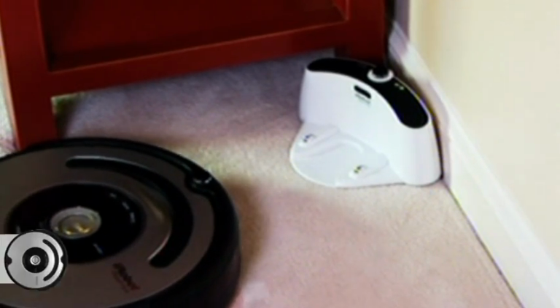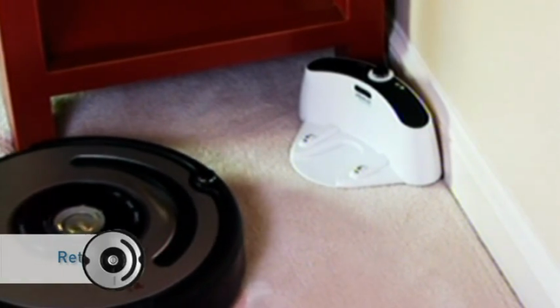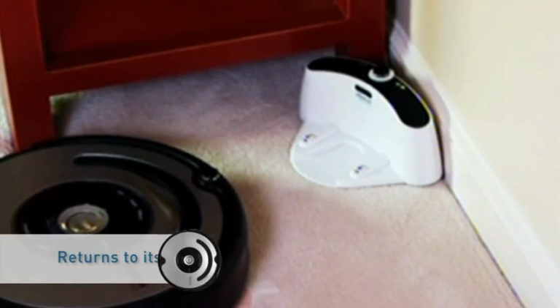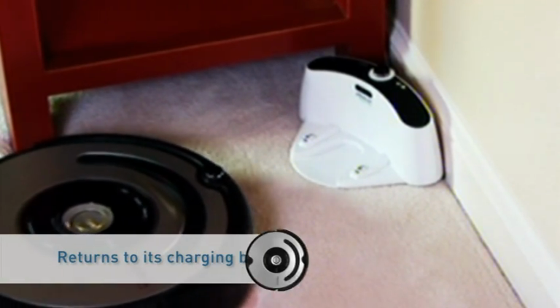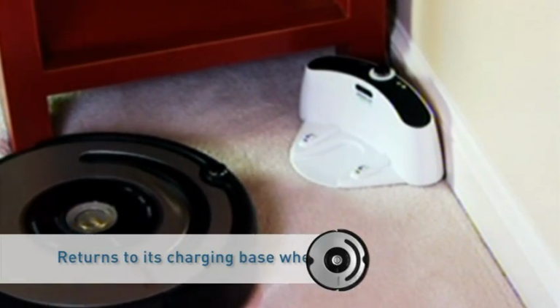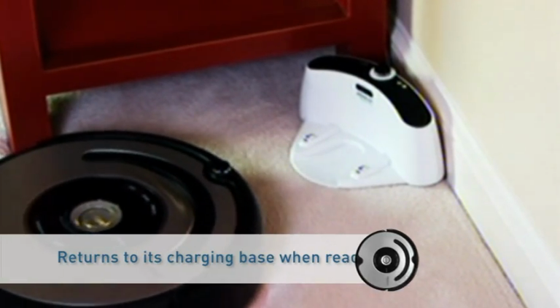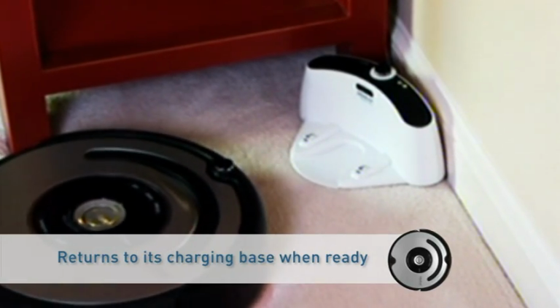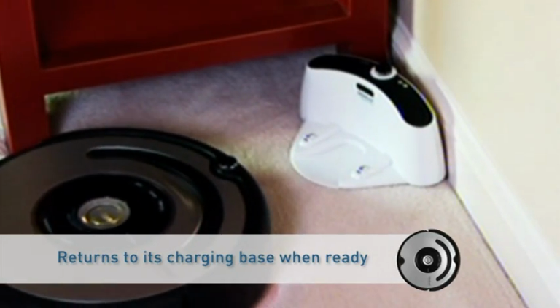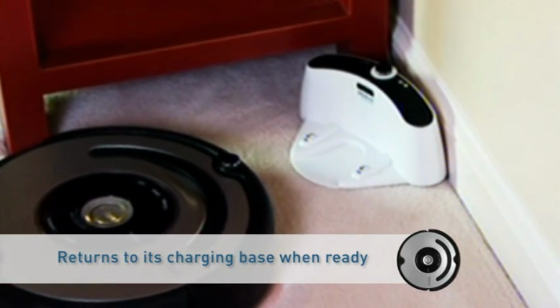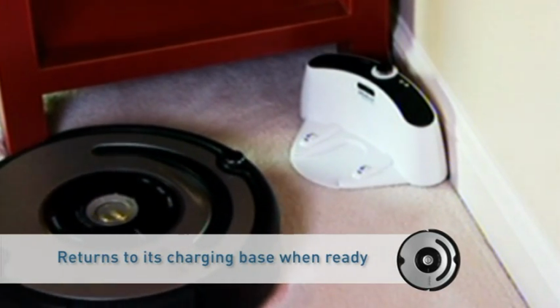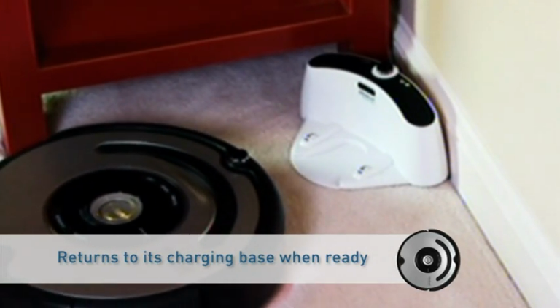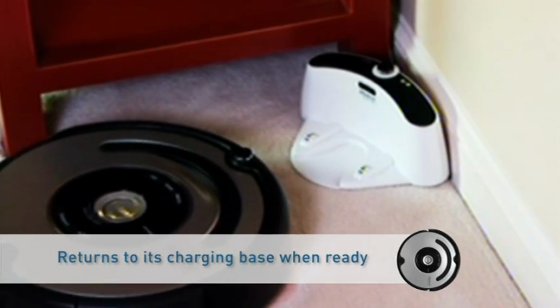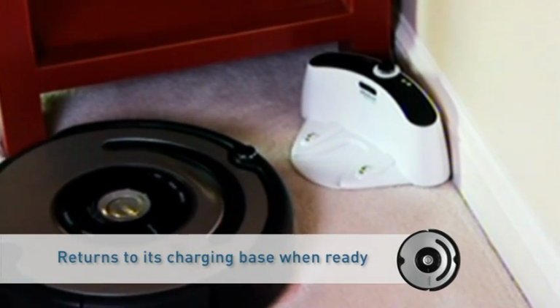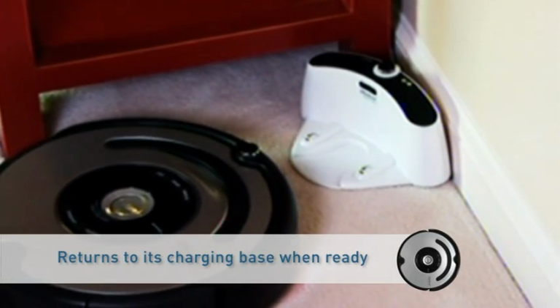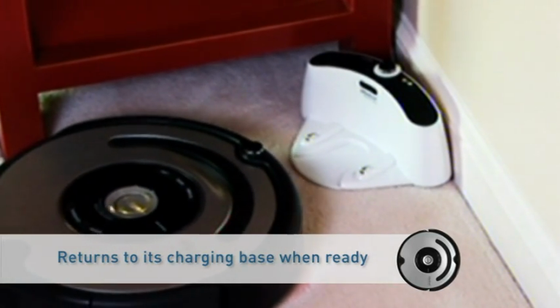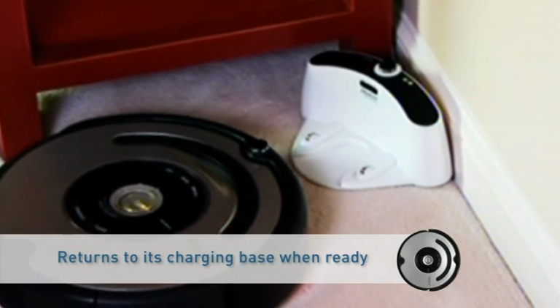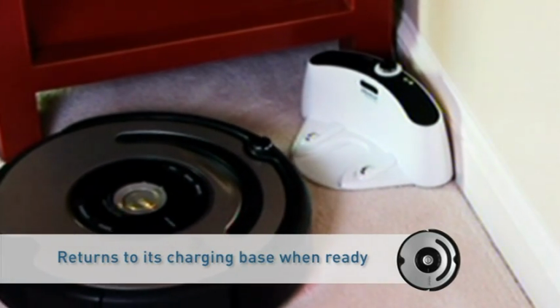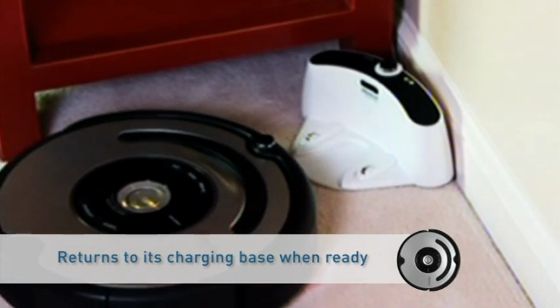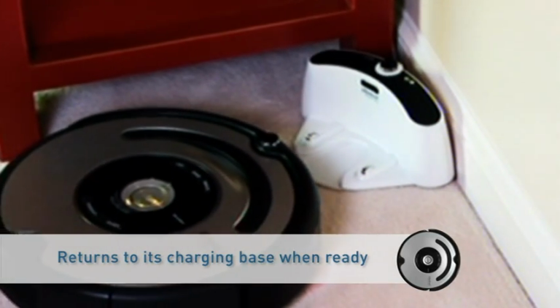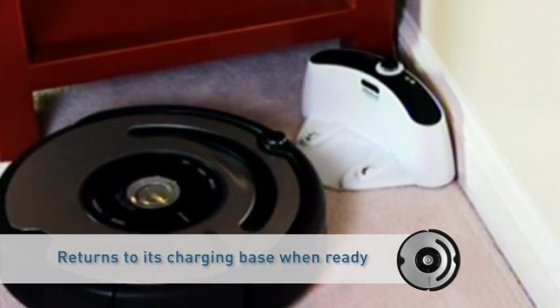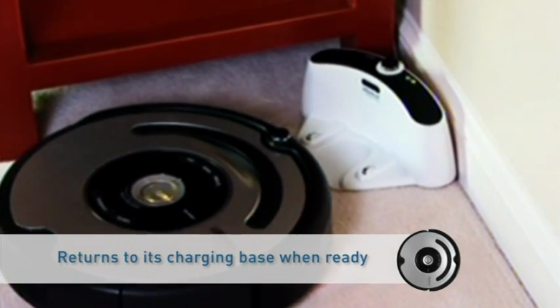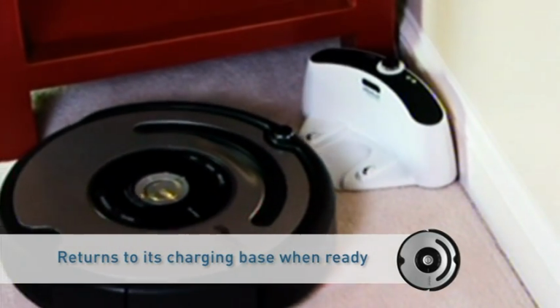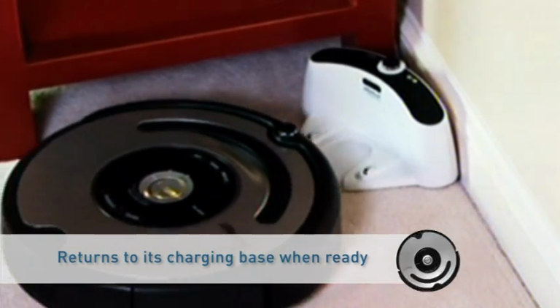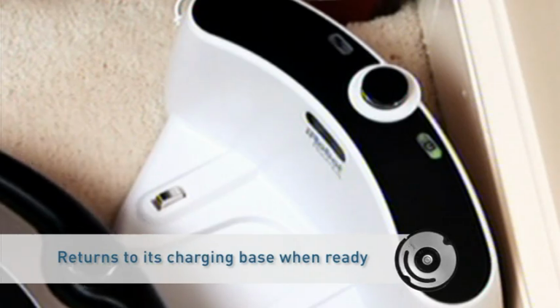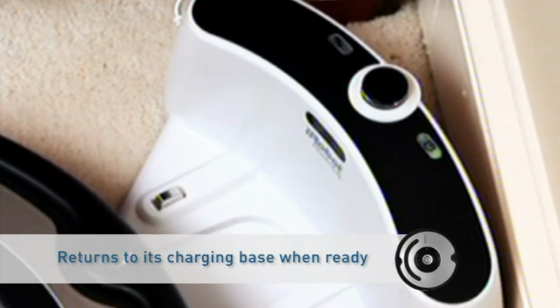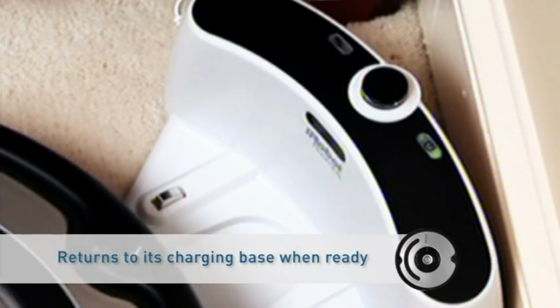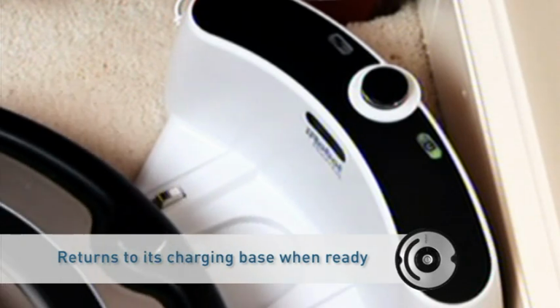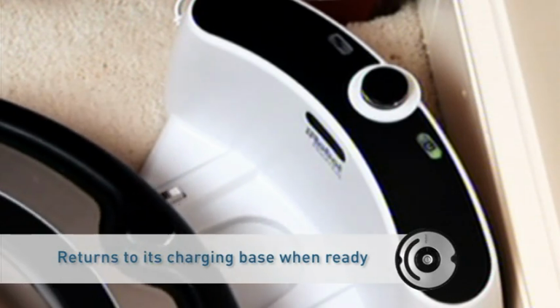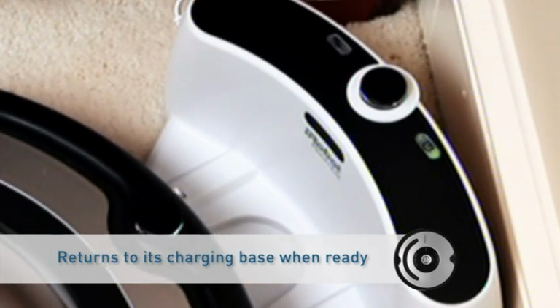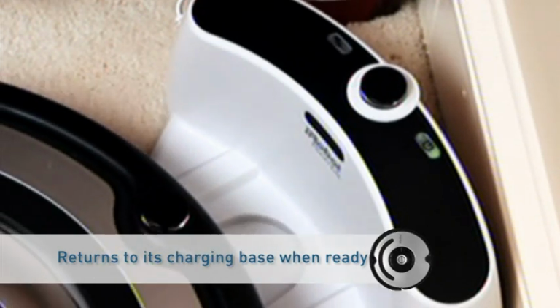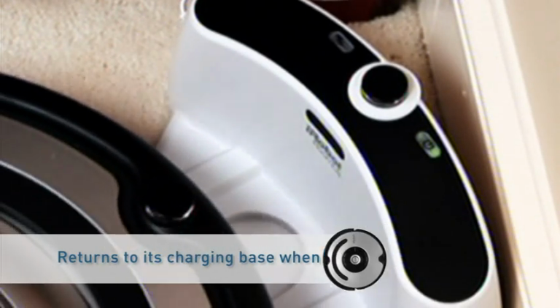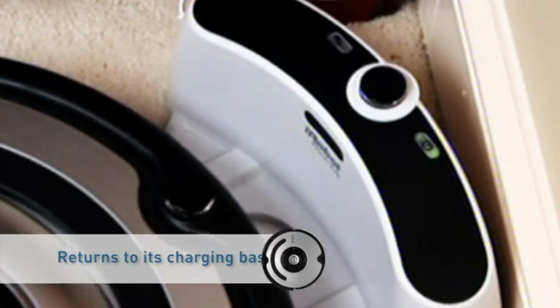When Roomba is done, it returns to its home base to get charged for its next cleaning cycle.